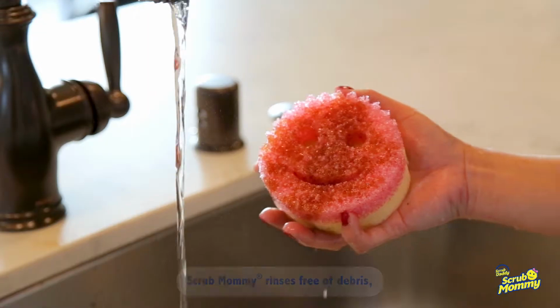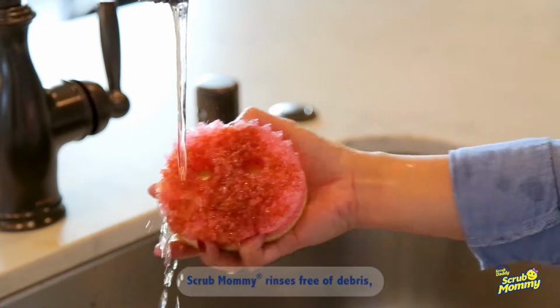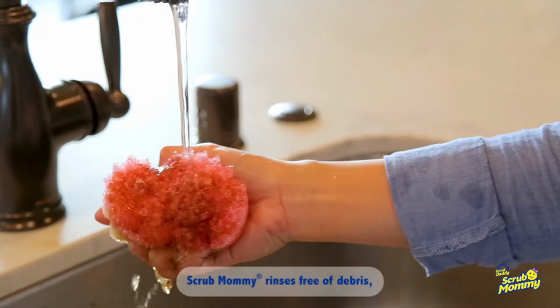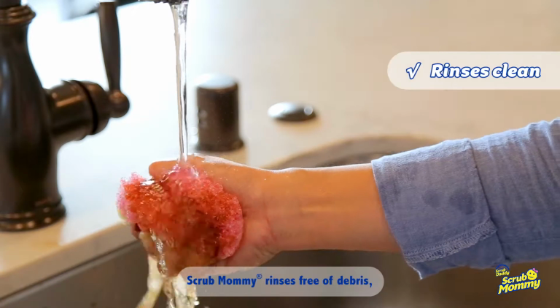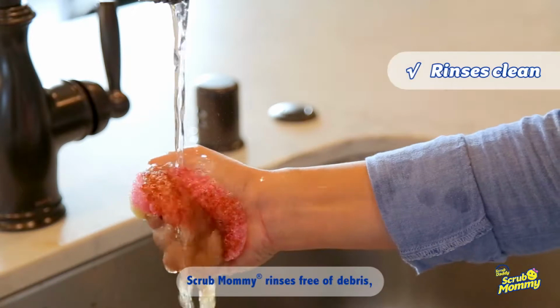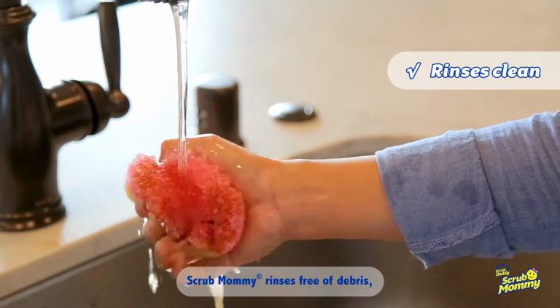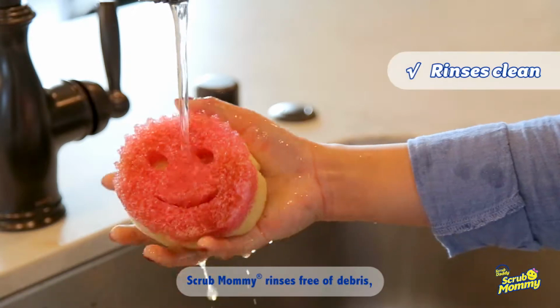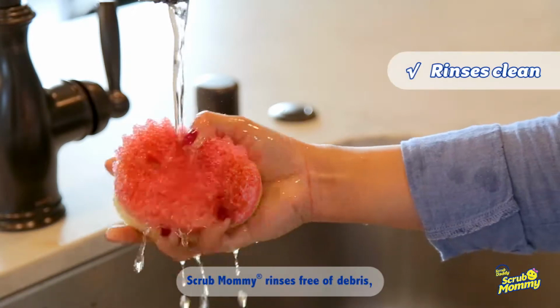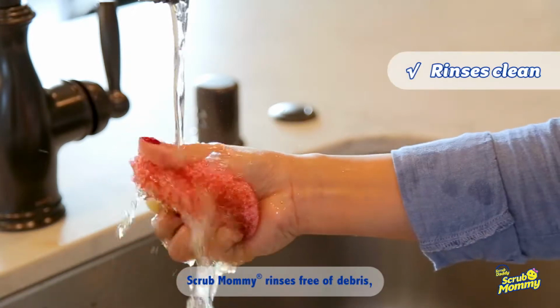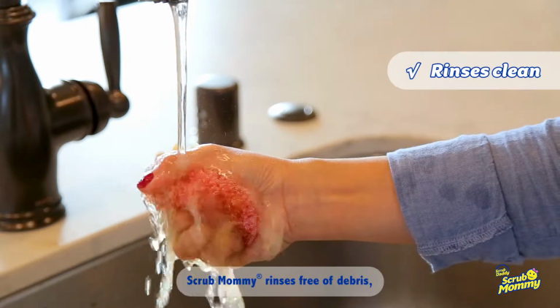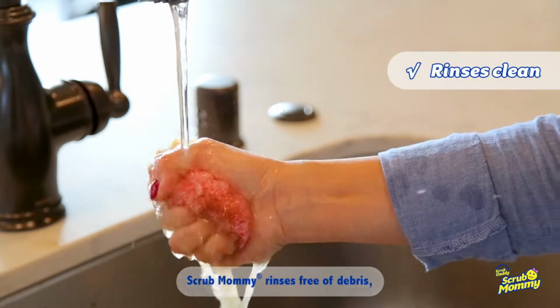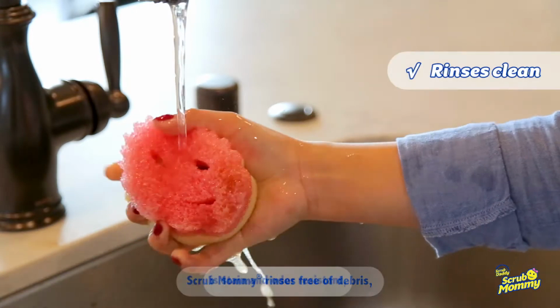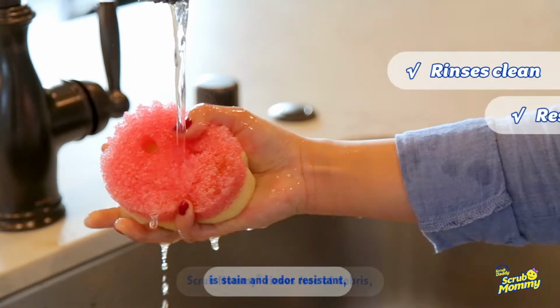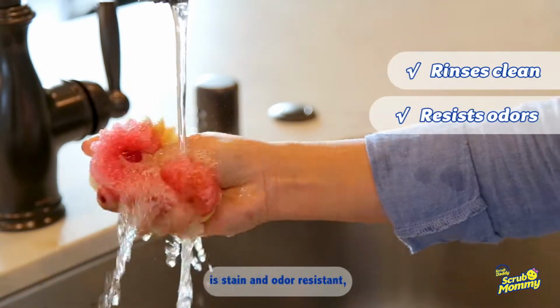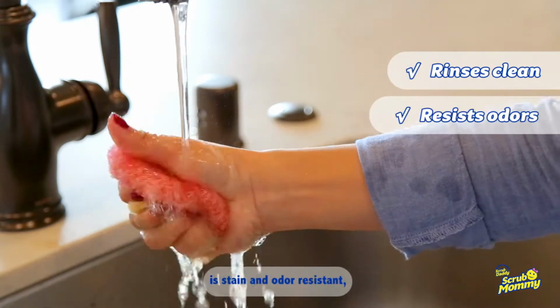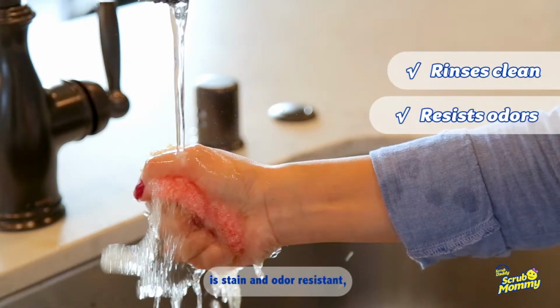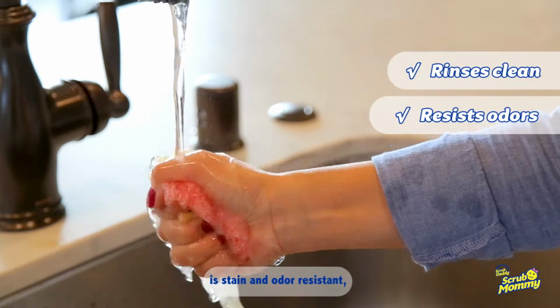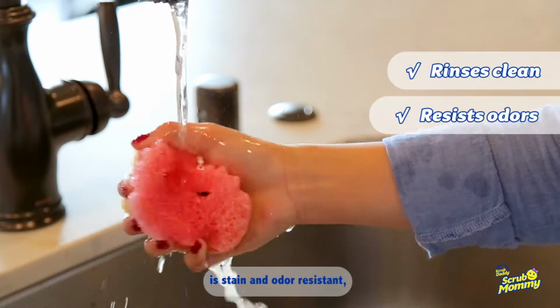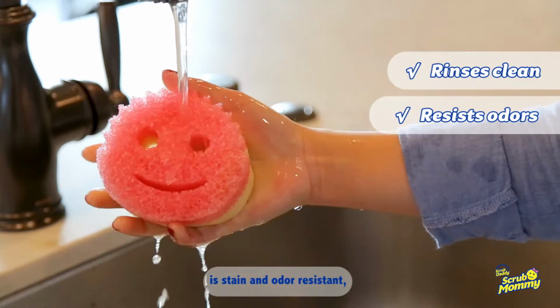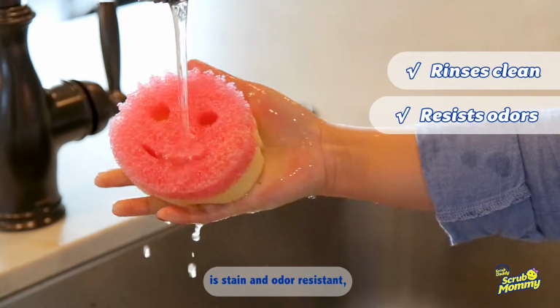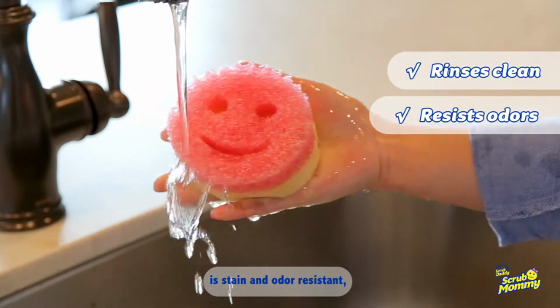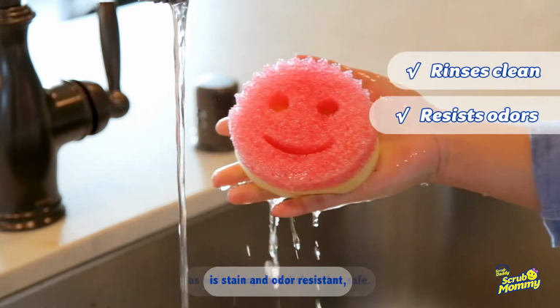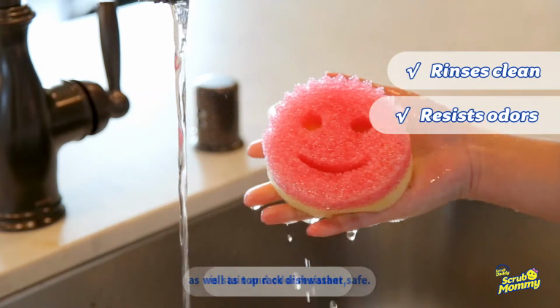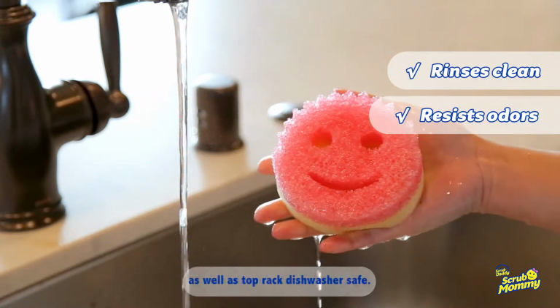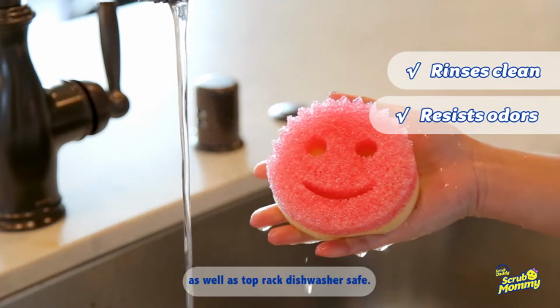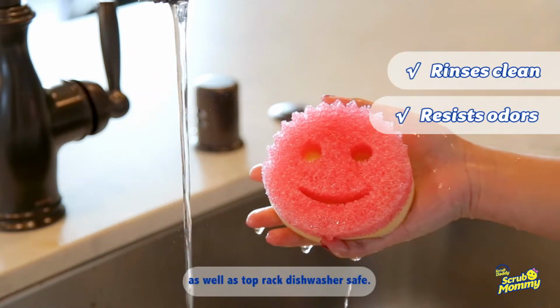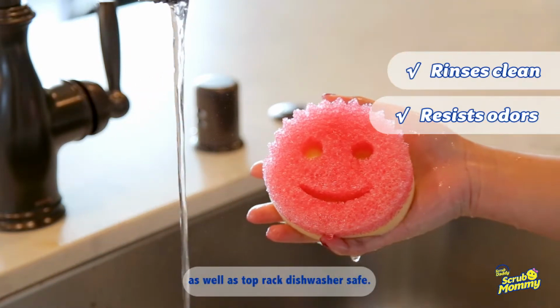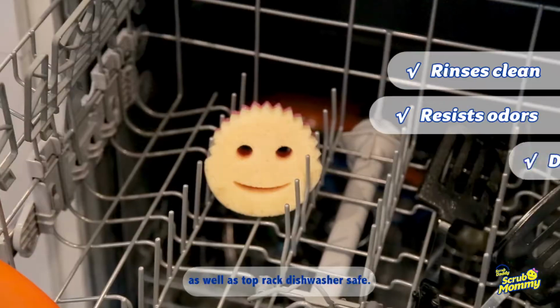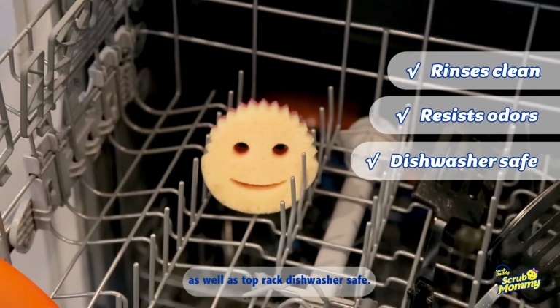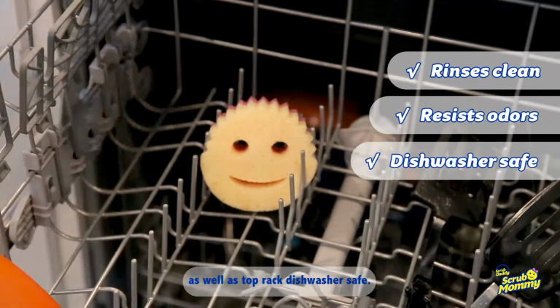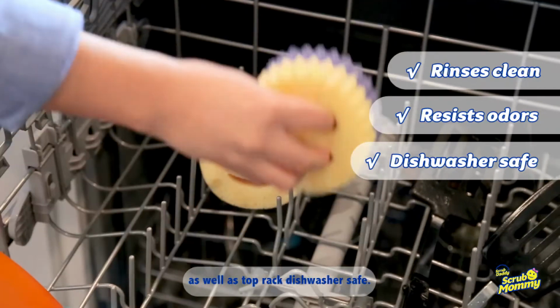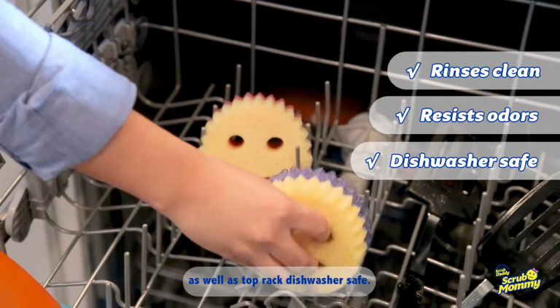Scrub Mommy rinses free of debris, is stain and odor resistant, as well as top rack dishwasher safe.